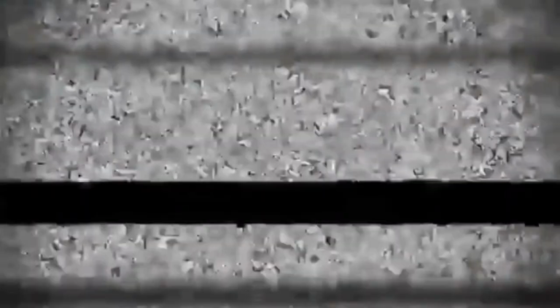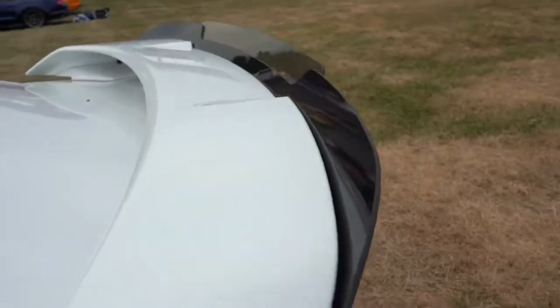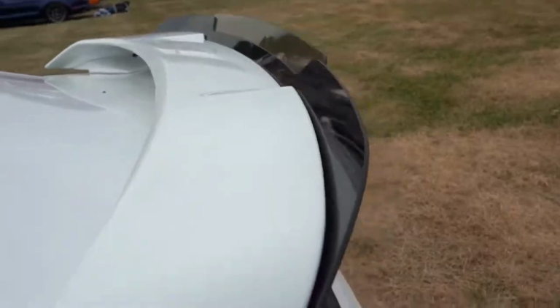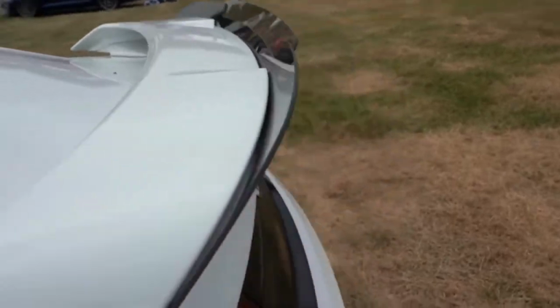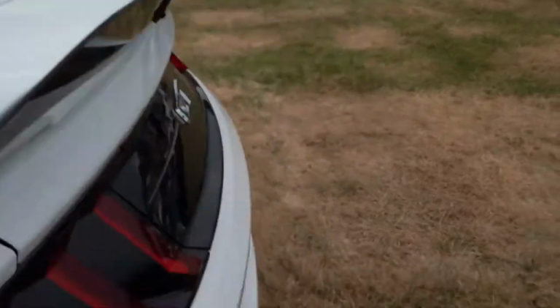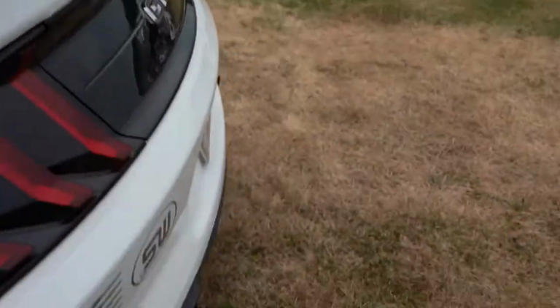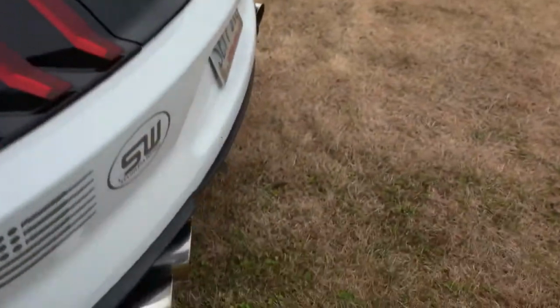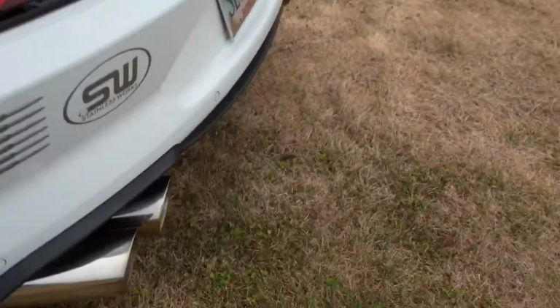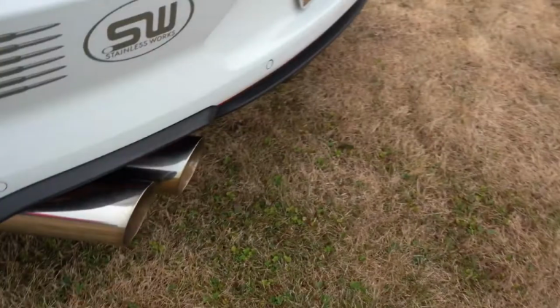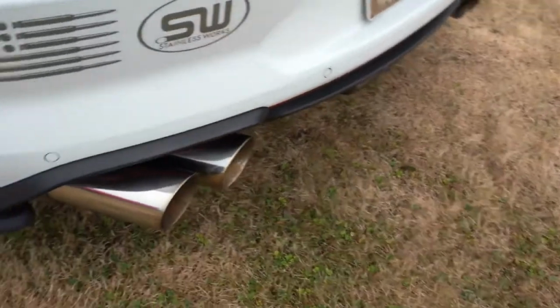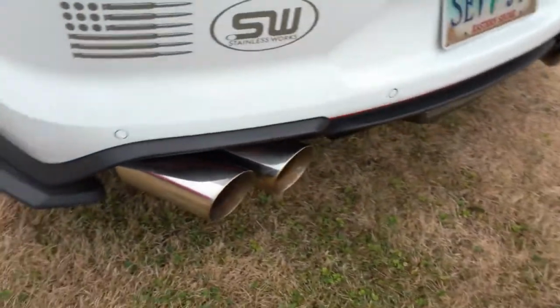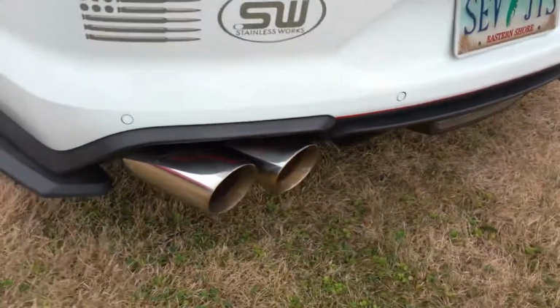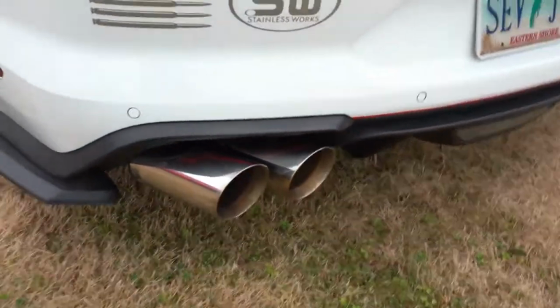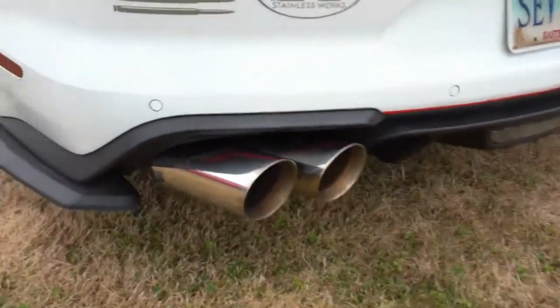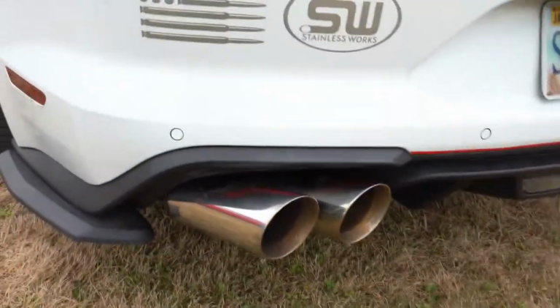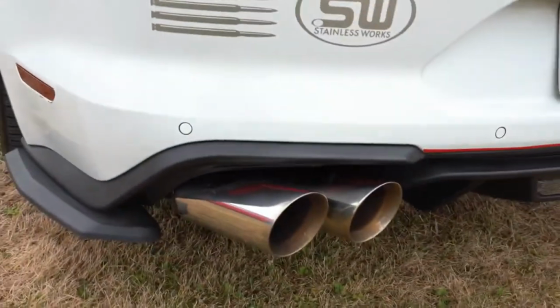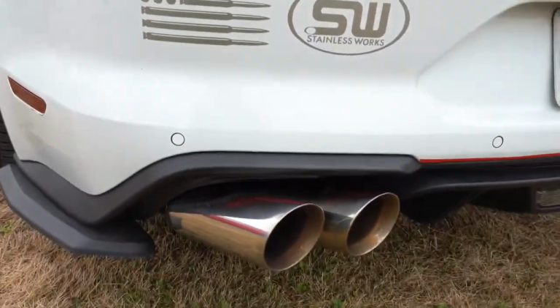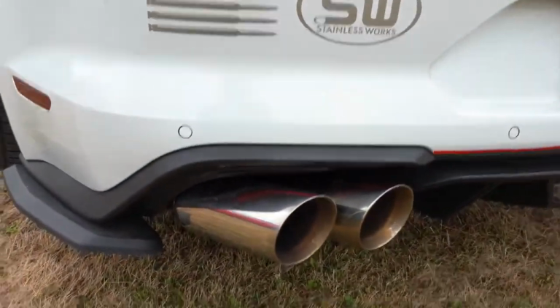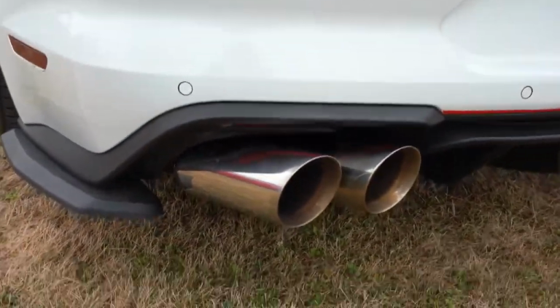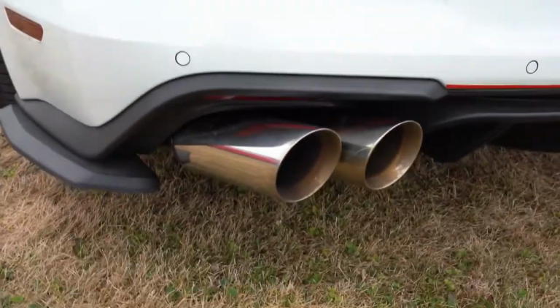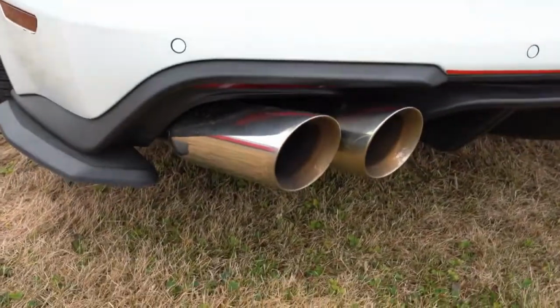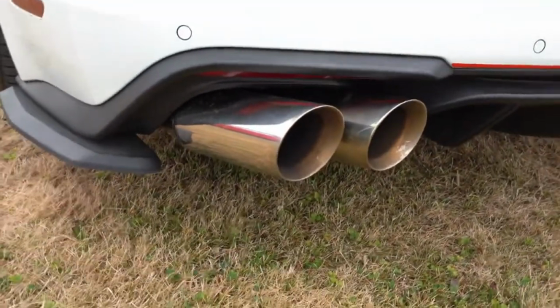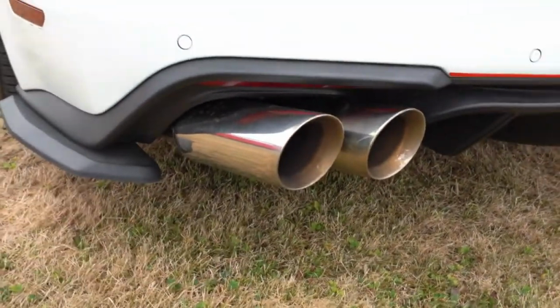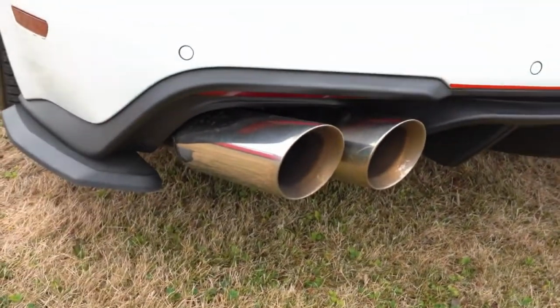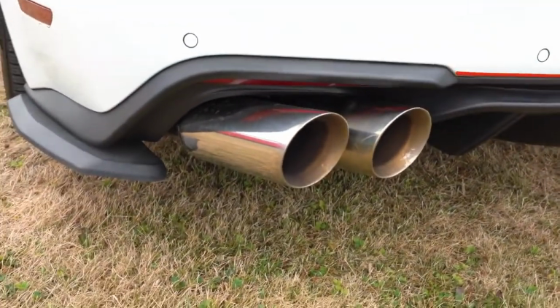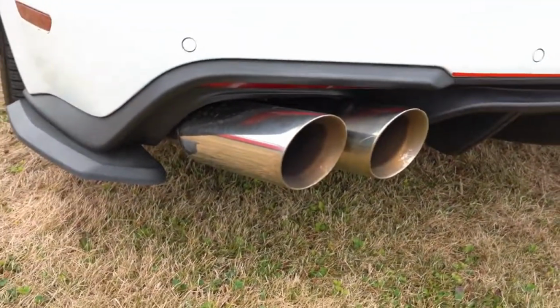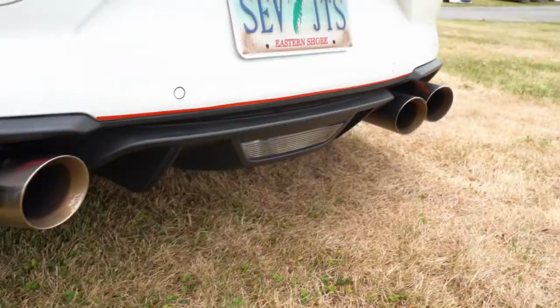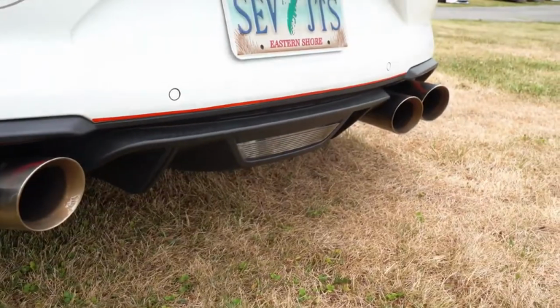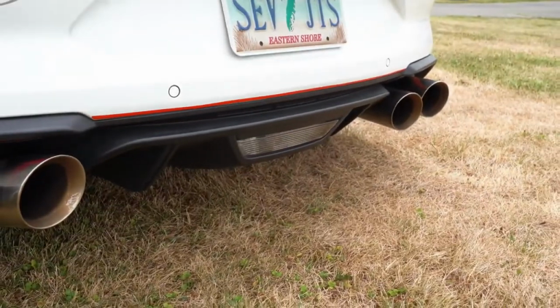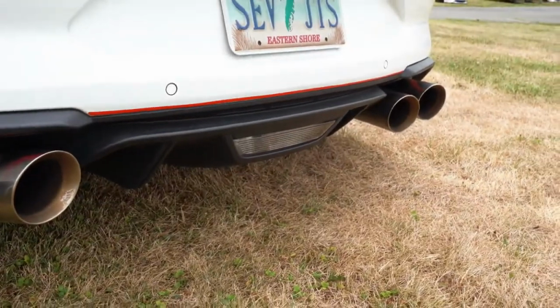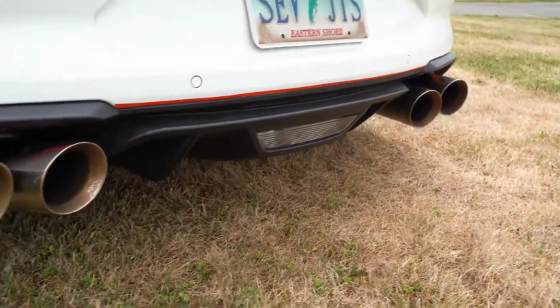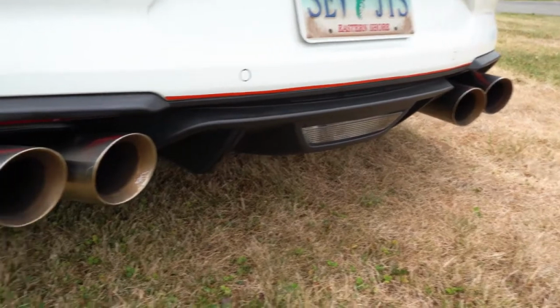This exhaust is definitely nice — I guess this is by Stainless Works. It's so unique. I love that it tilts in. I wonder what this thing sounds like.